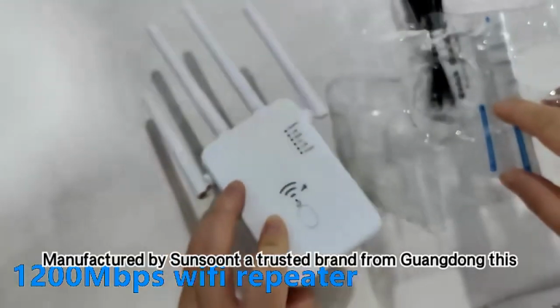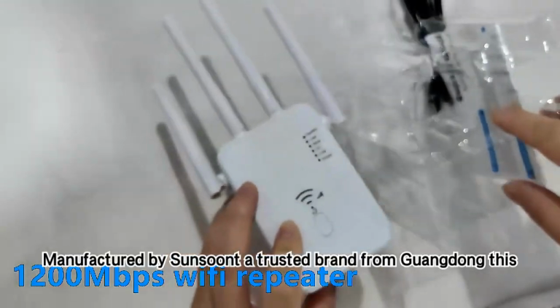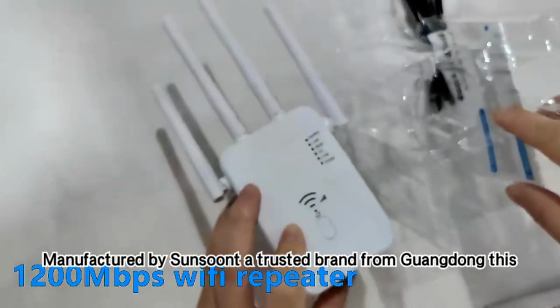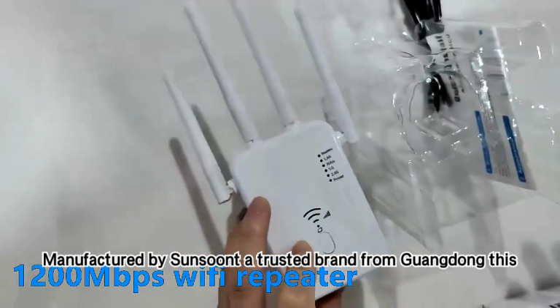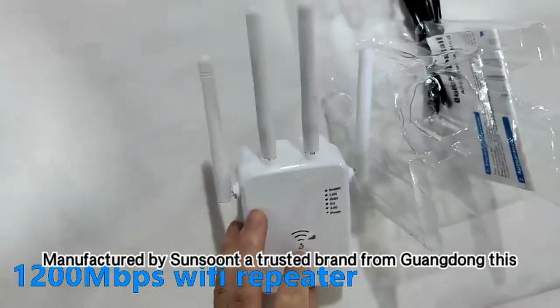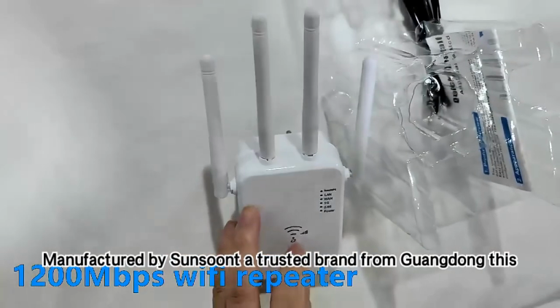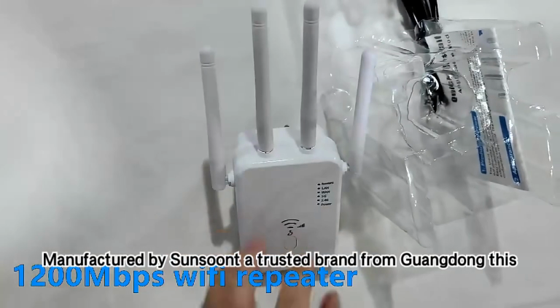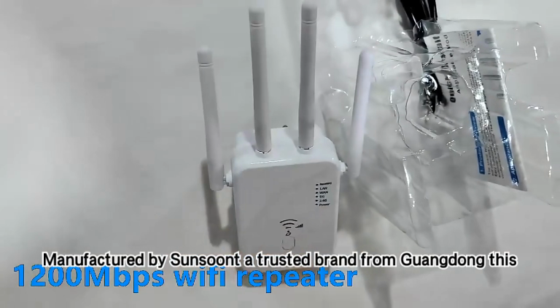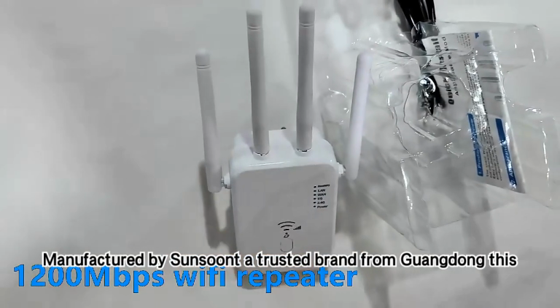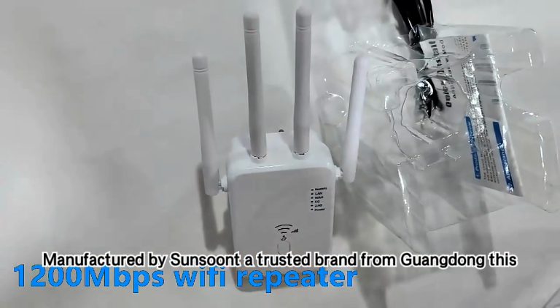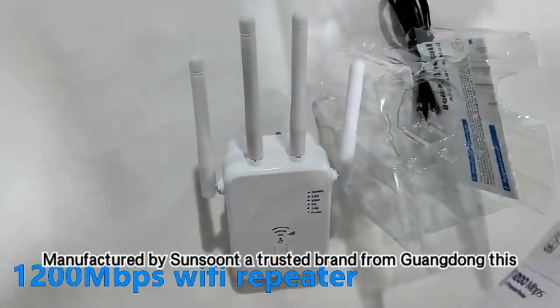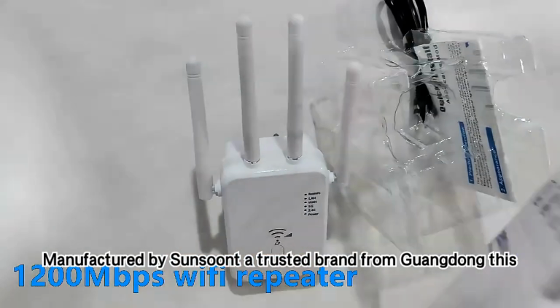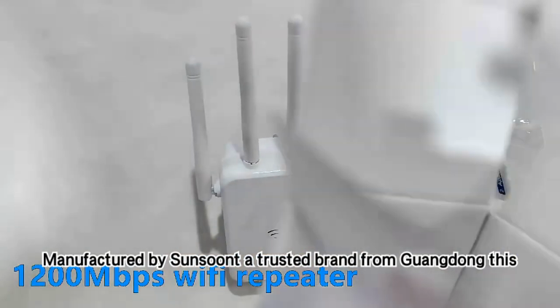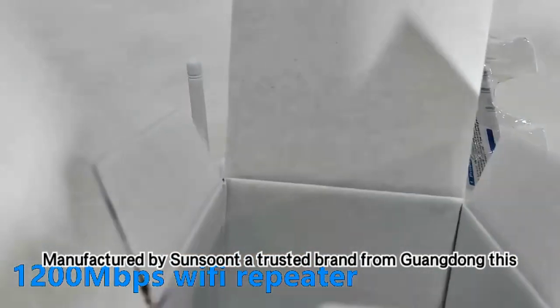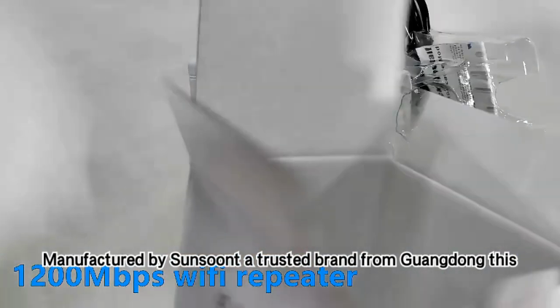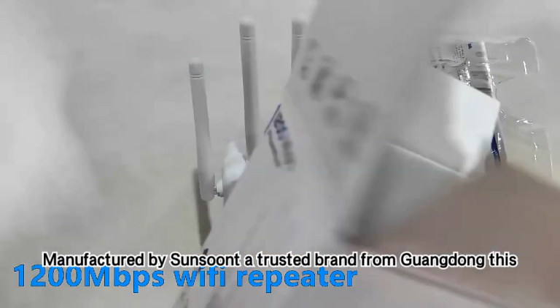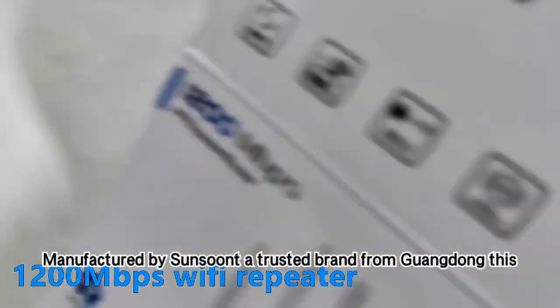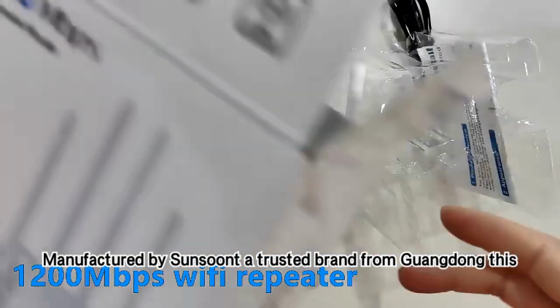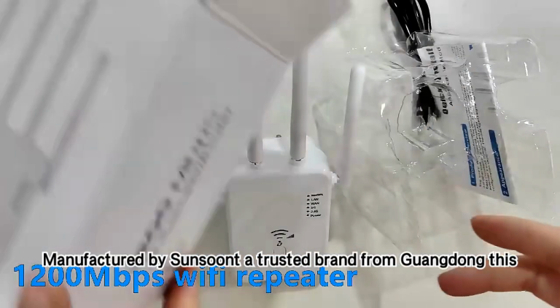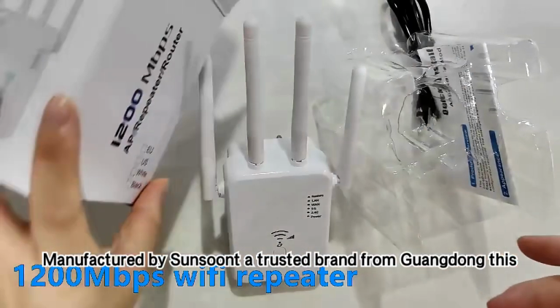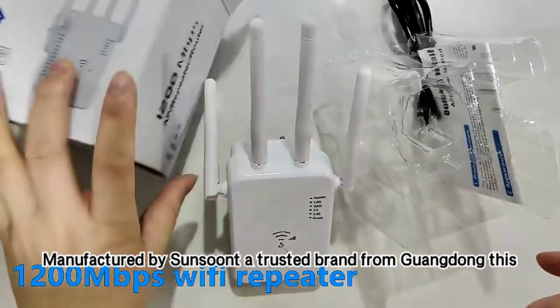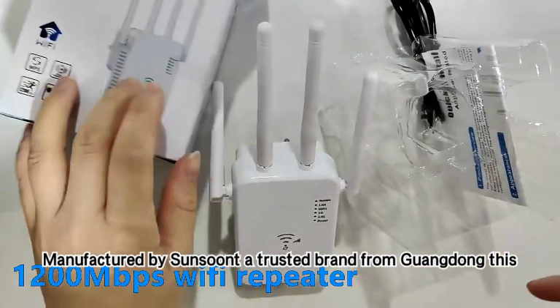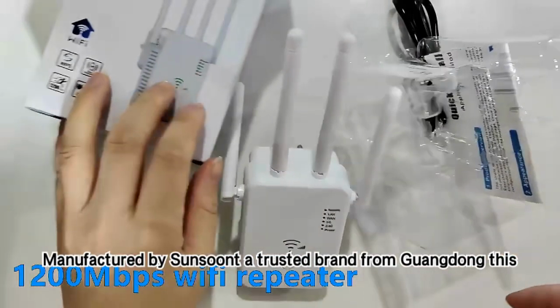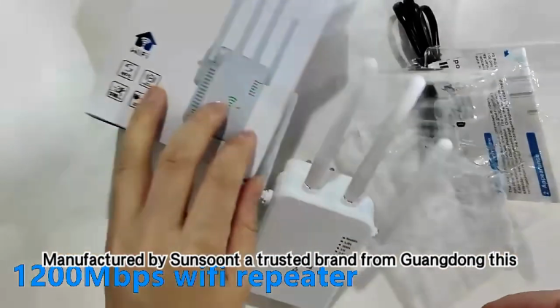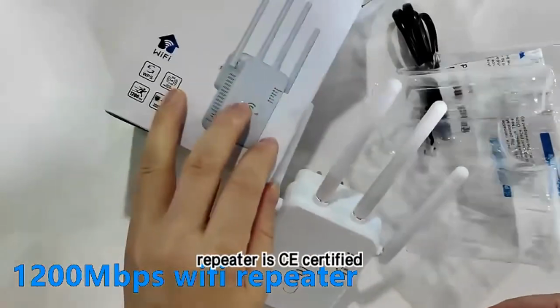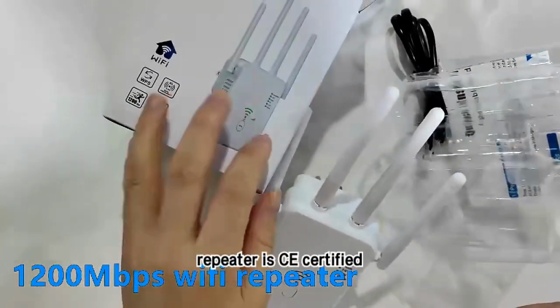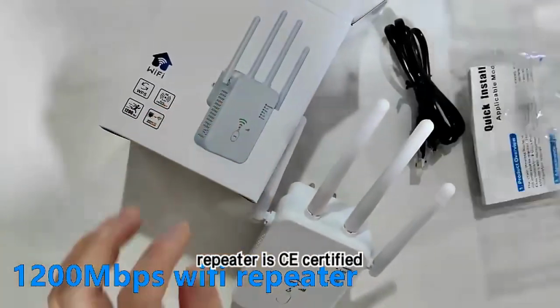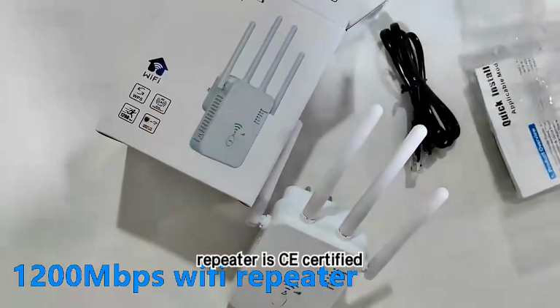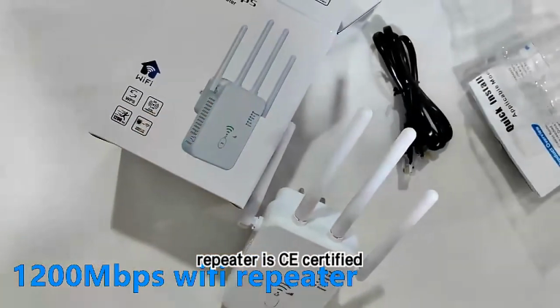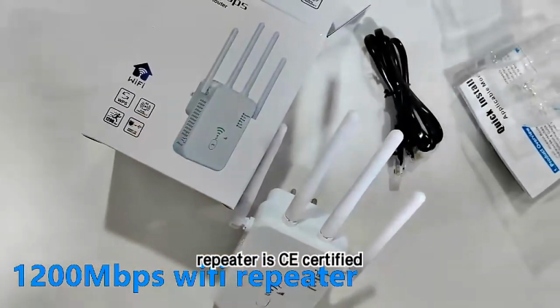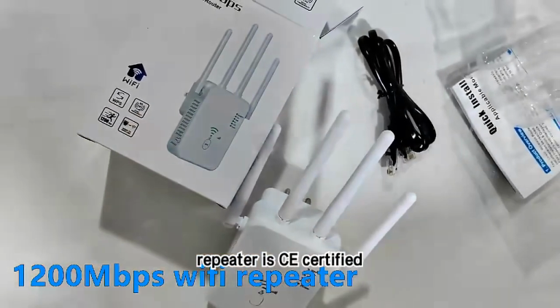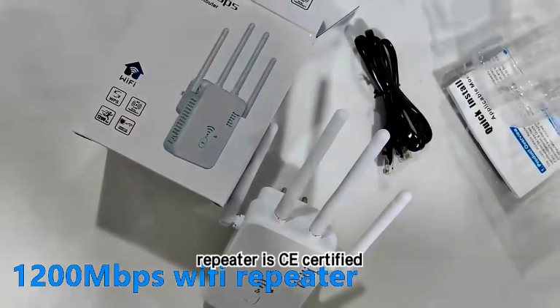Manufactured by Sunsunt, a trusted brand from Guindum, this repeater is CE-certified.